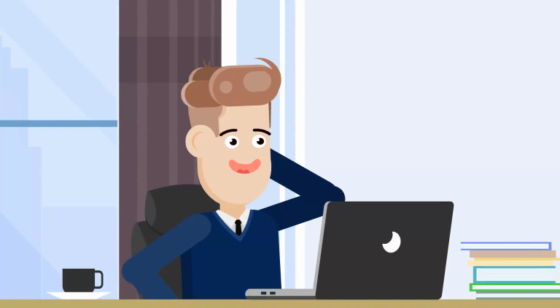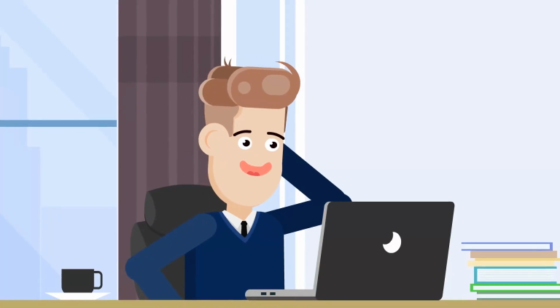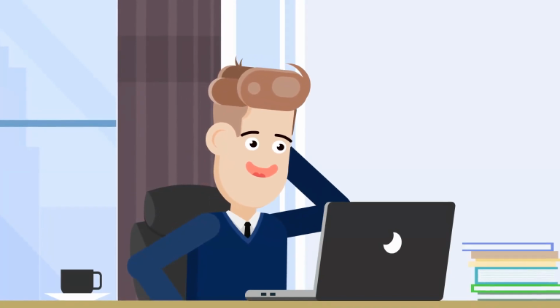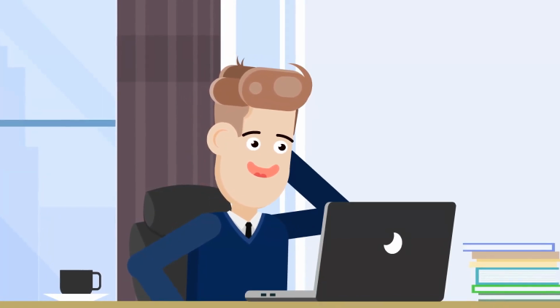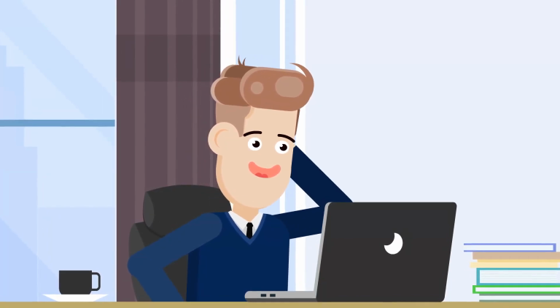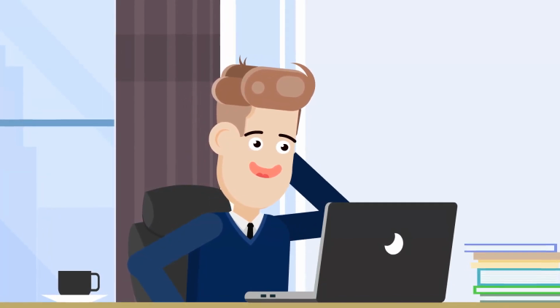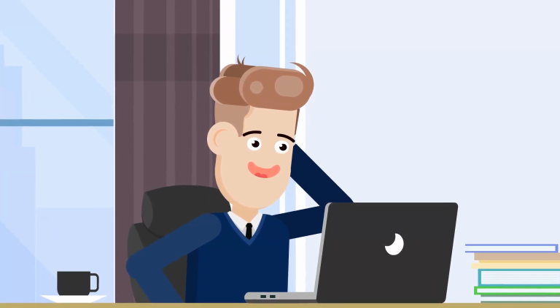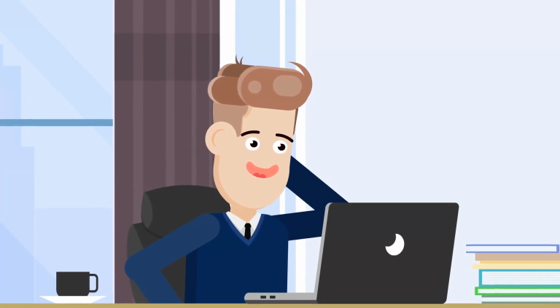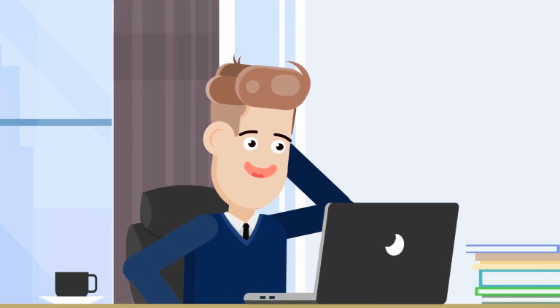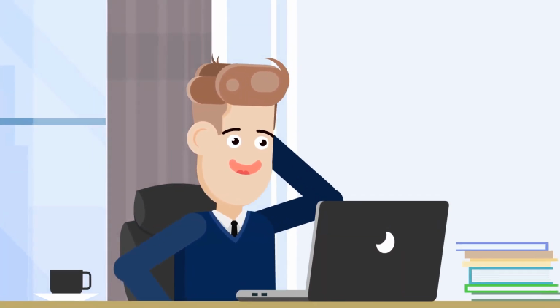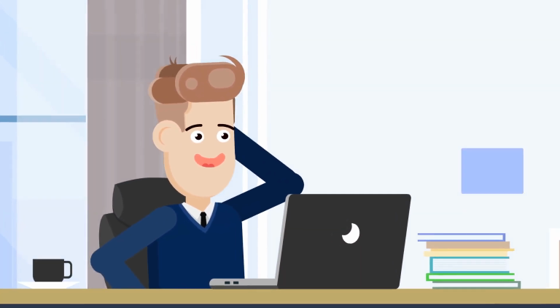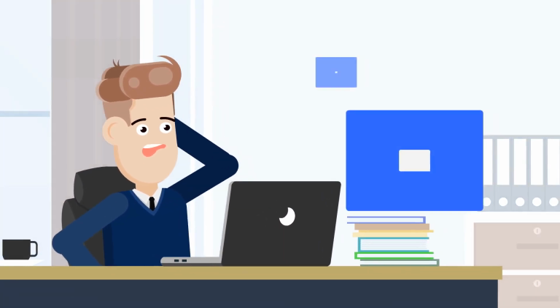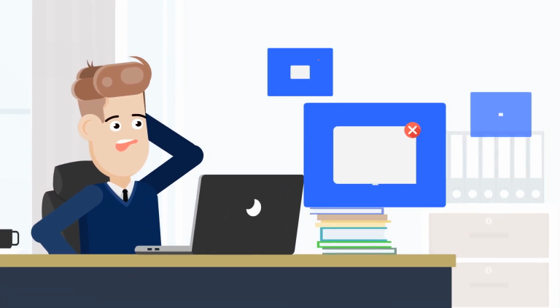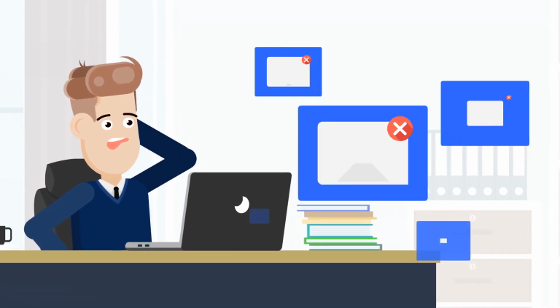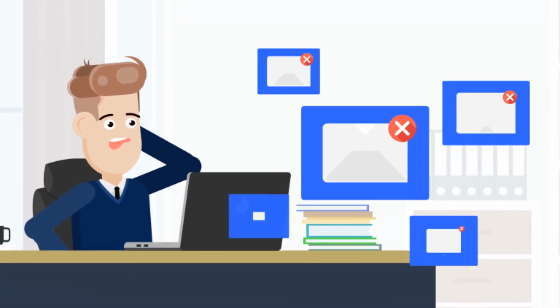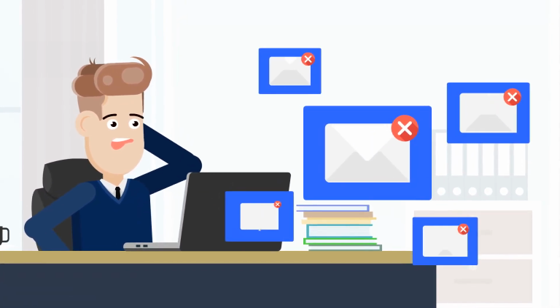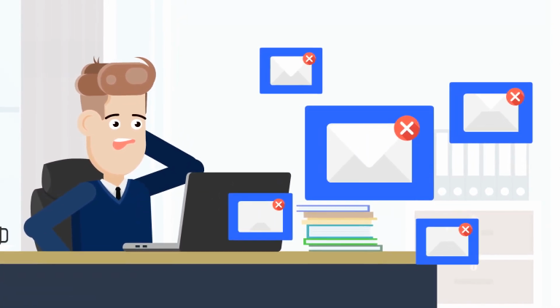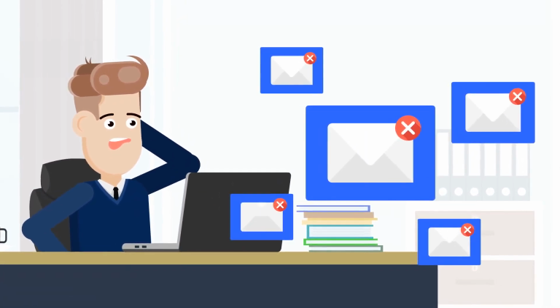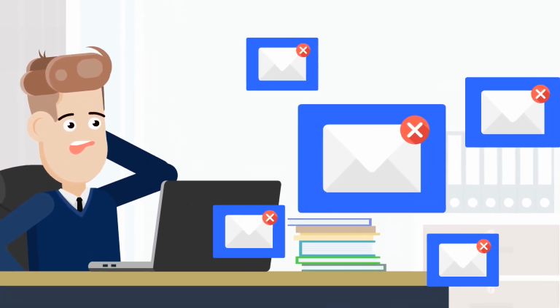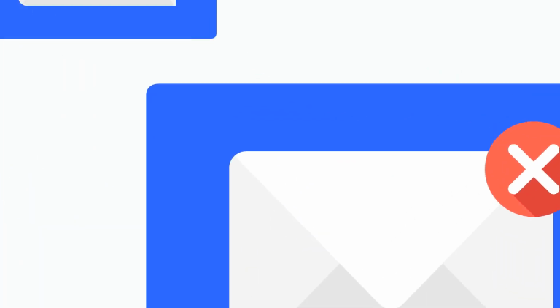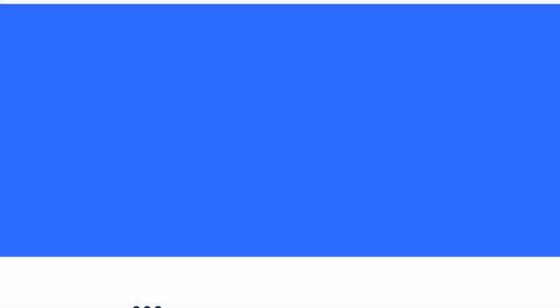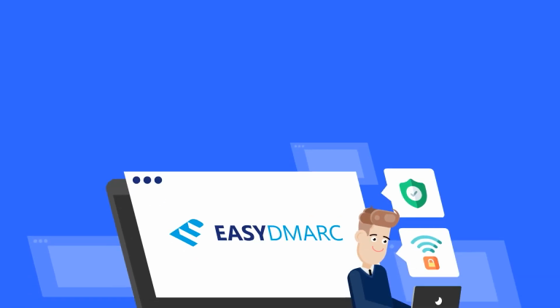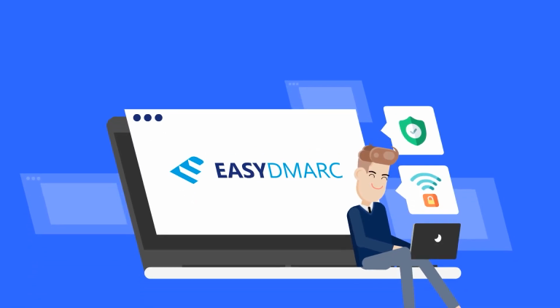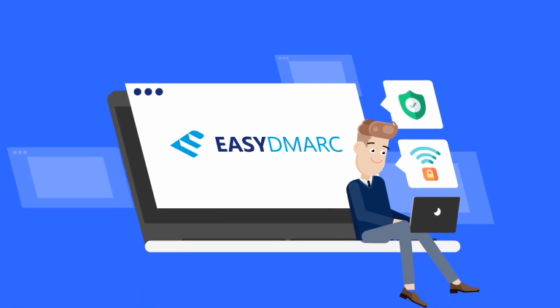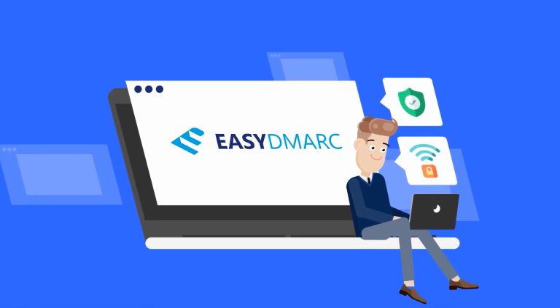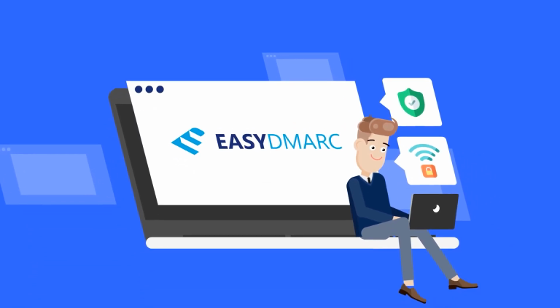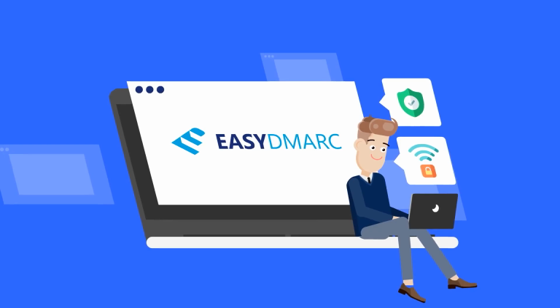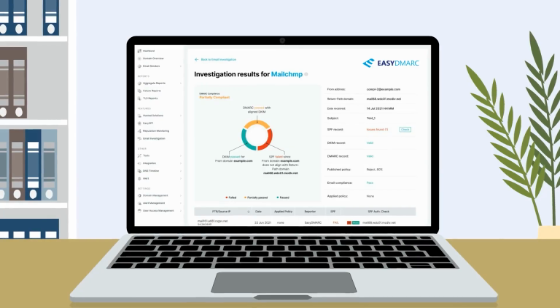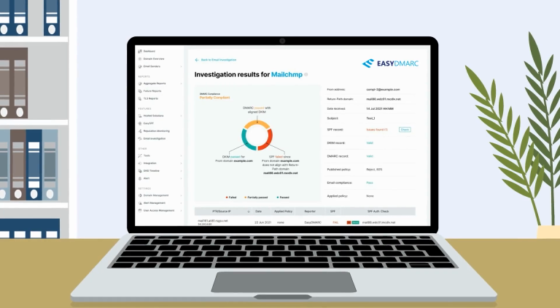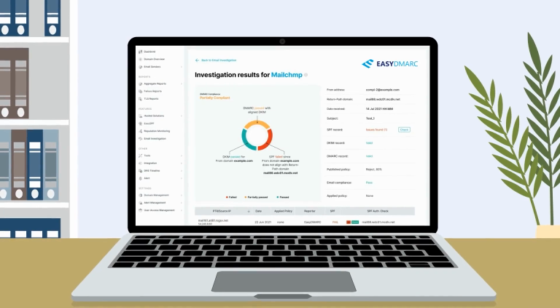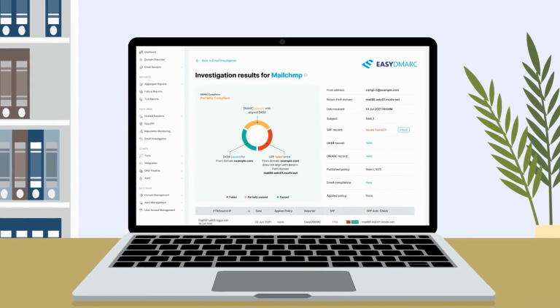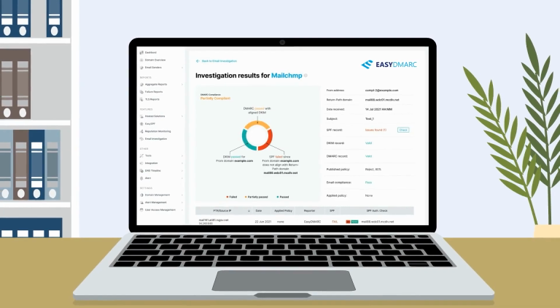Has email deliverability ever seemed too complex to grasp? With EZDMark, it's literally easy.